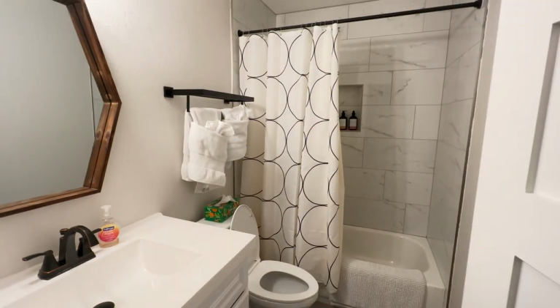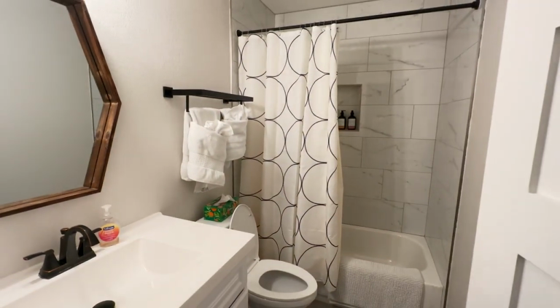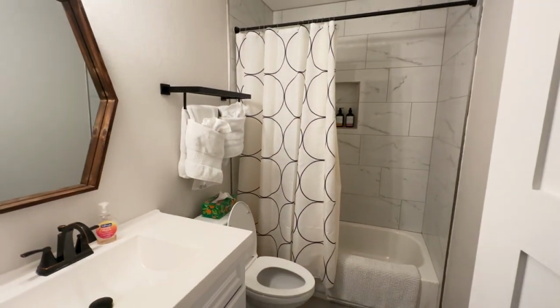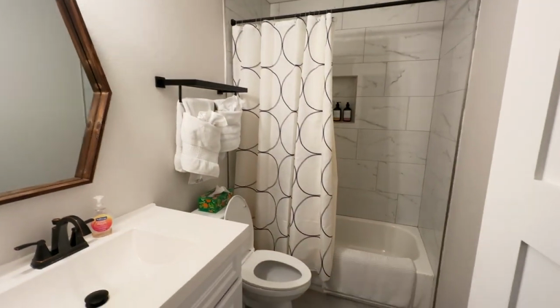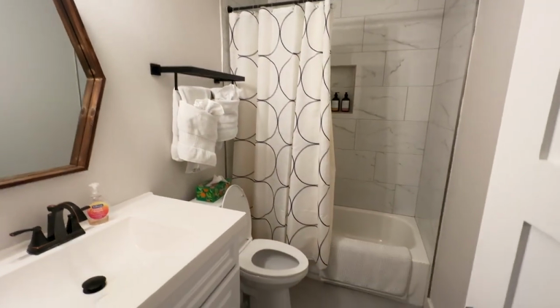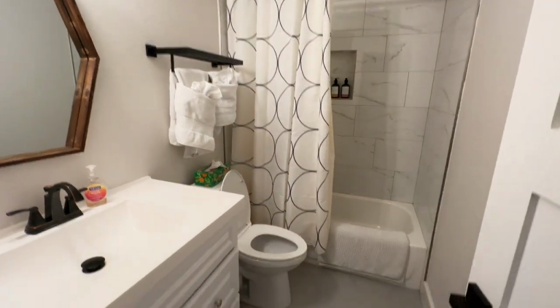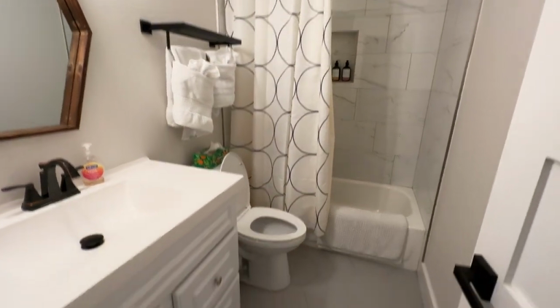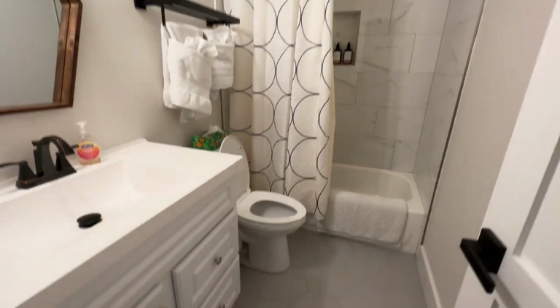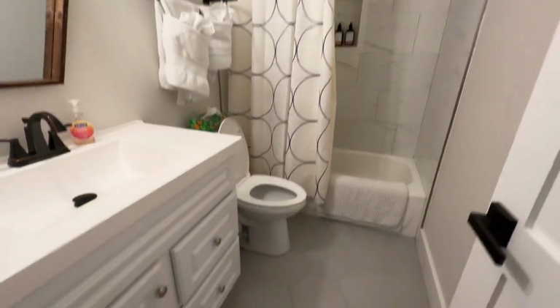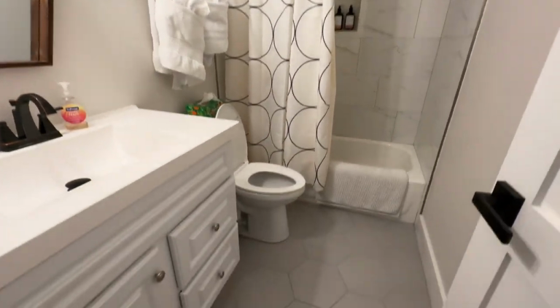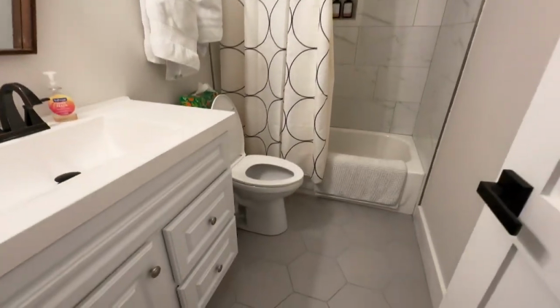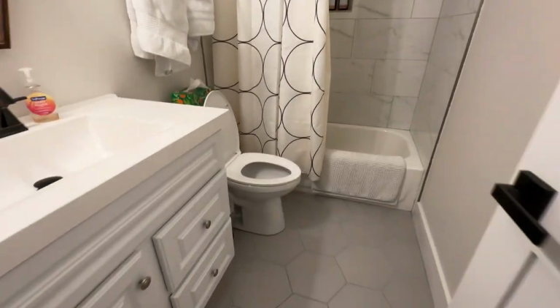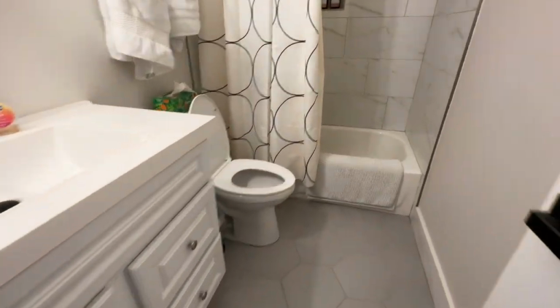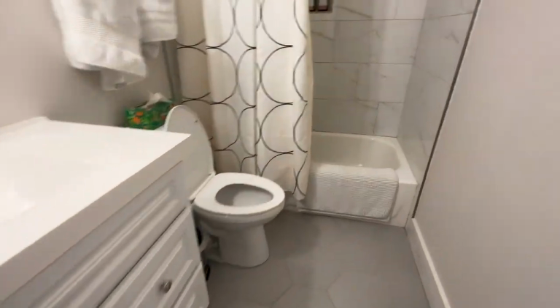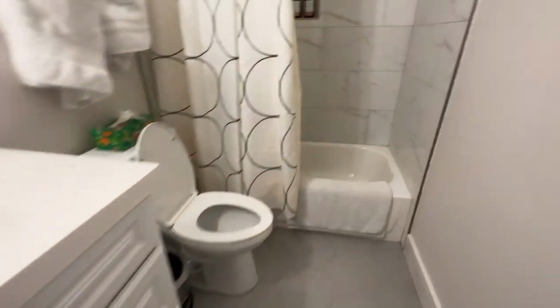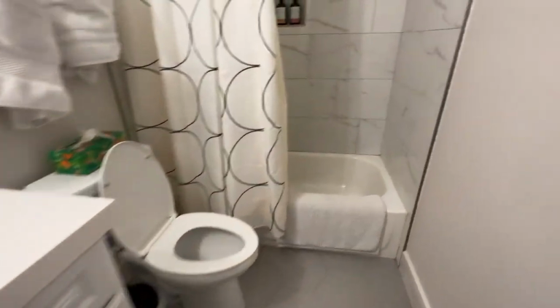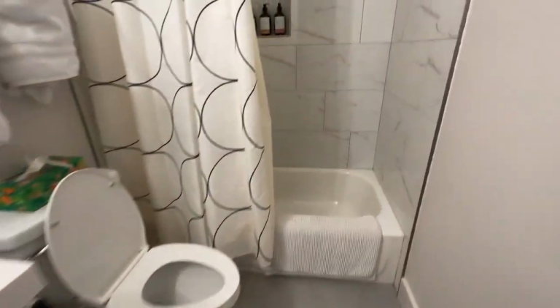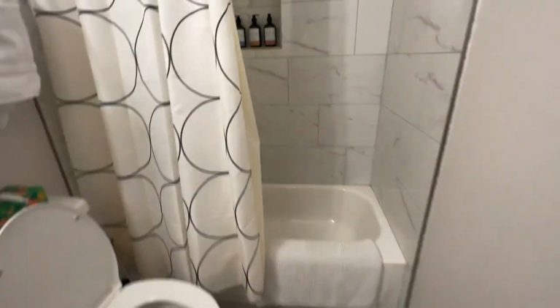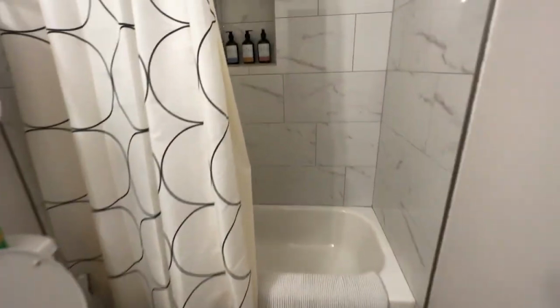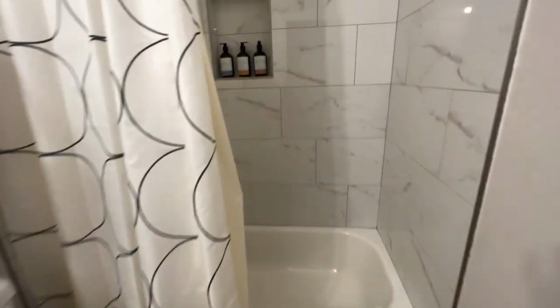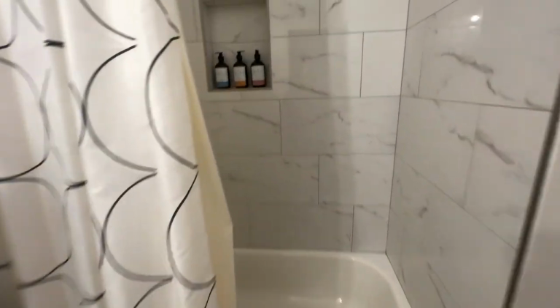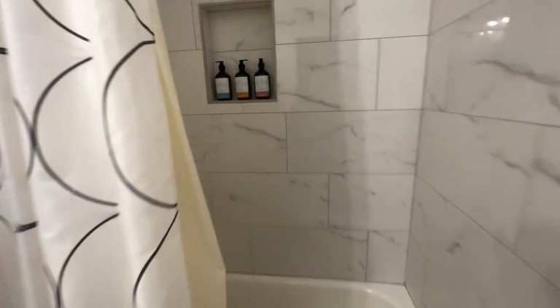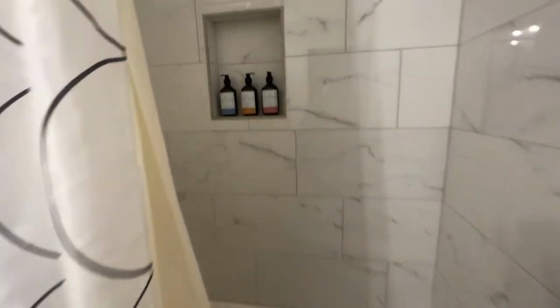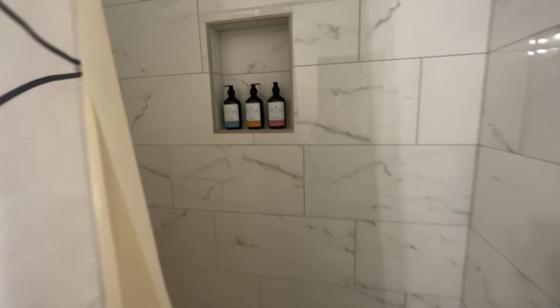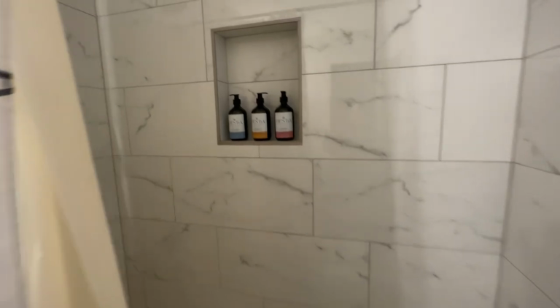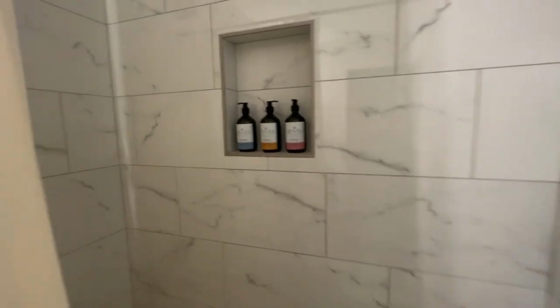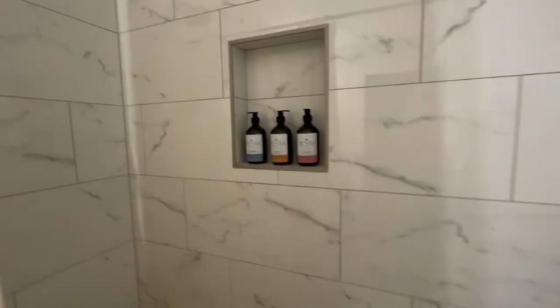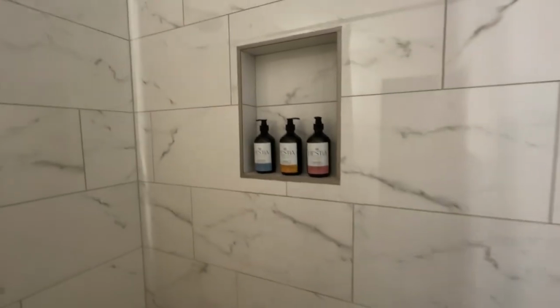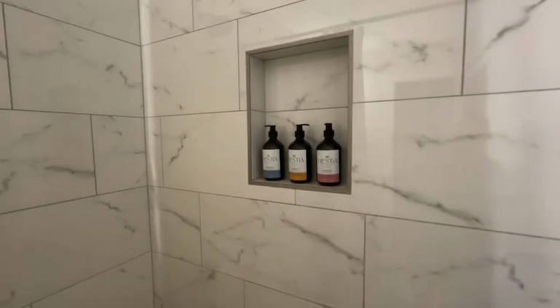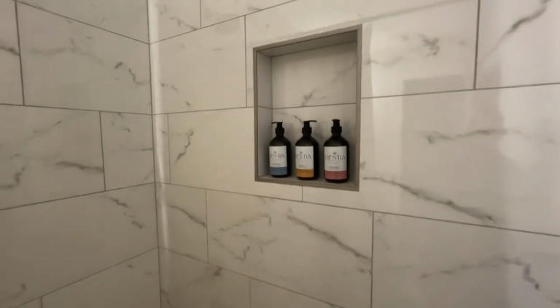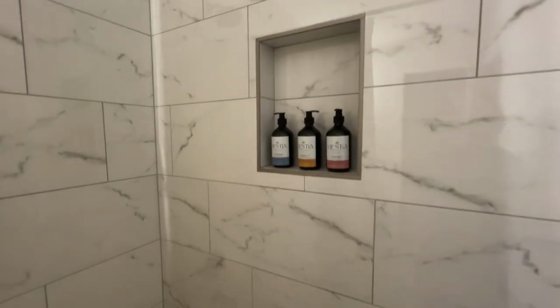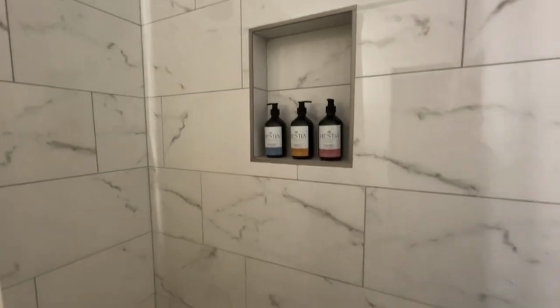The professionally cleaned bathroom. Organic shampoo, conditioner, and body wash.